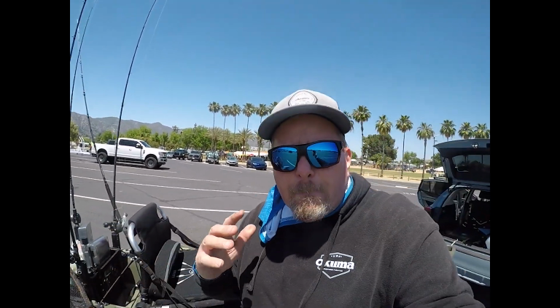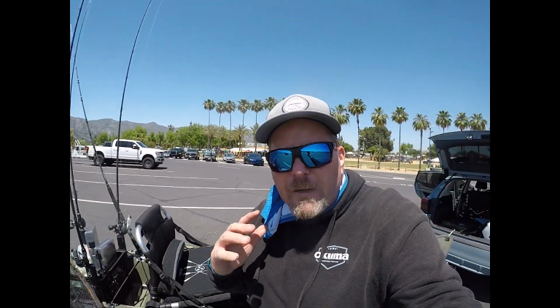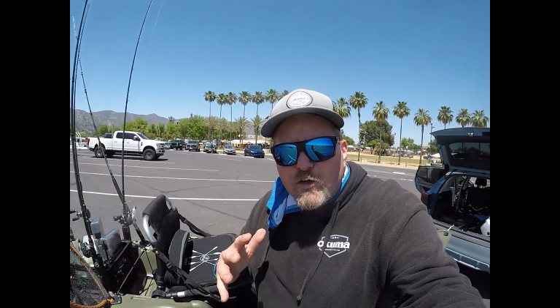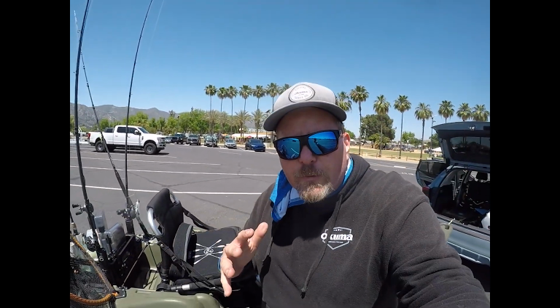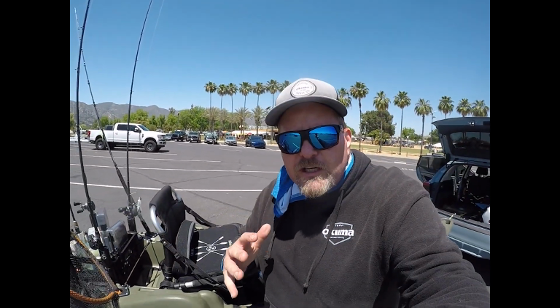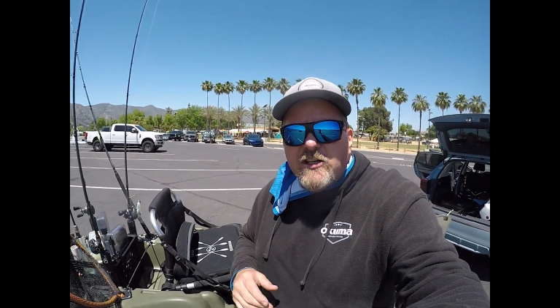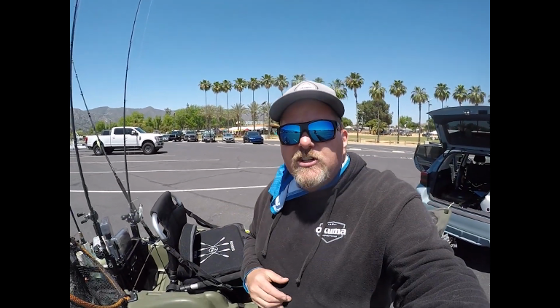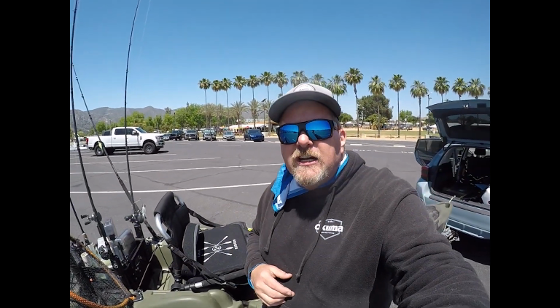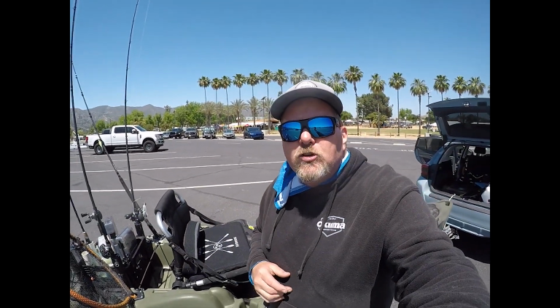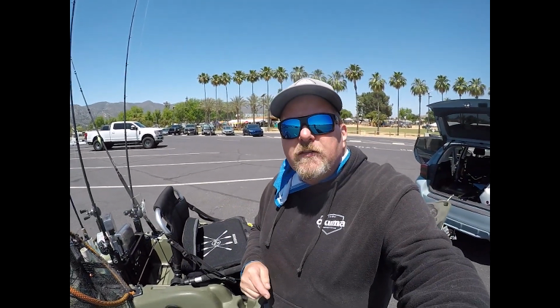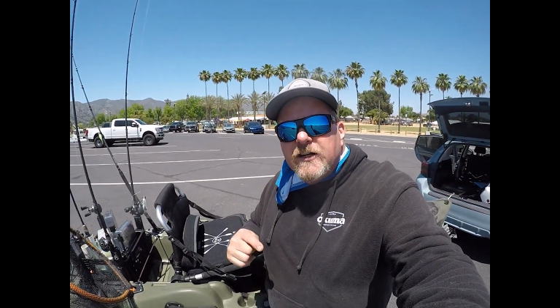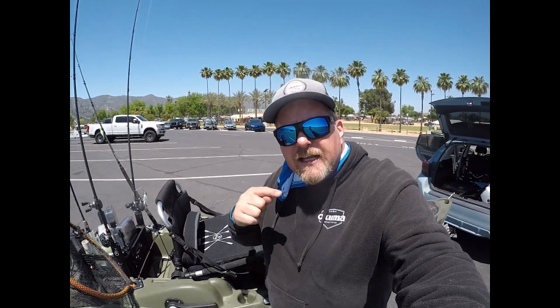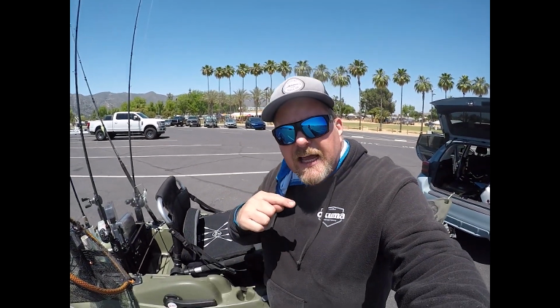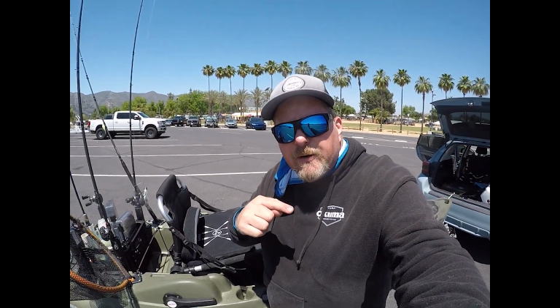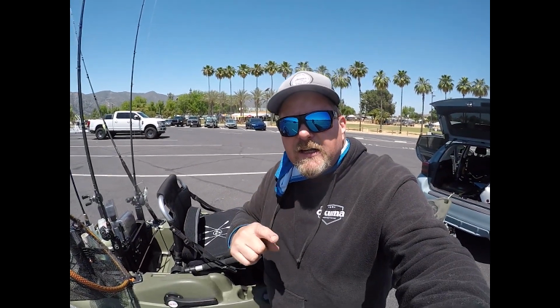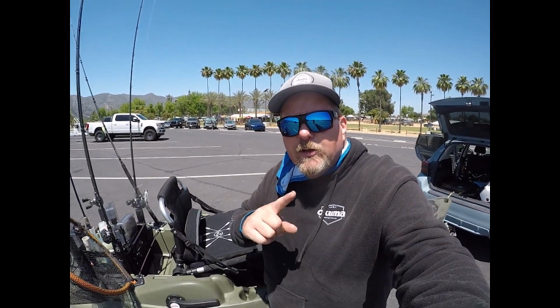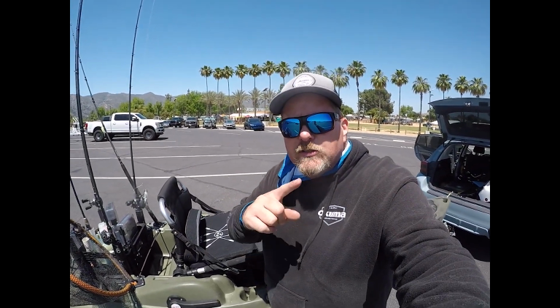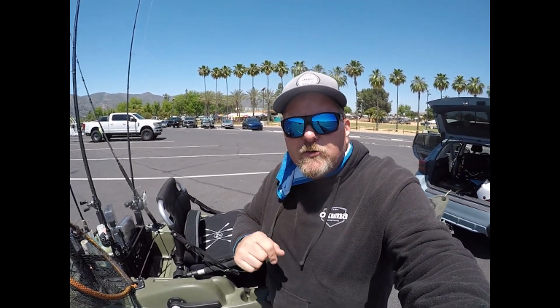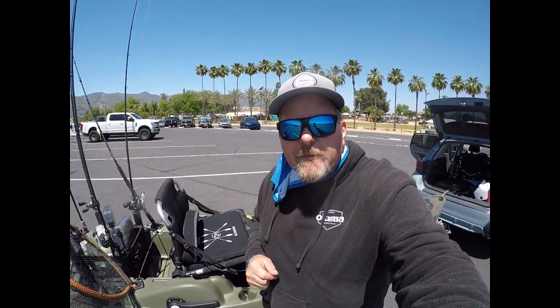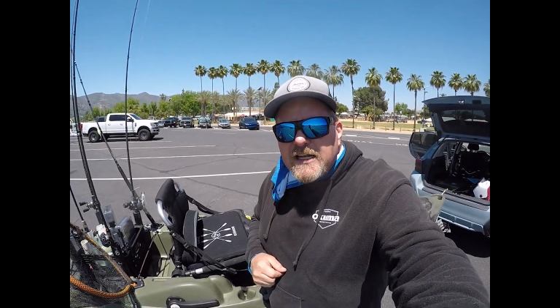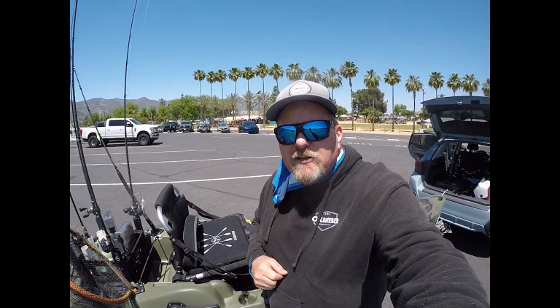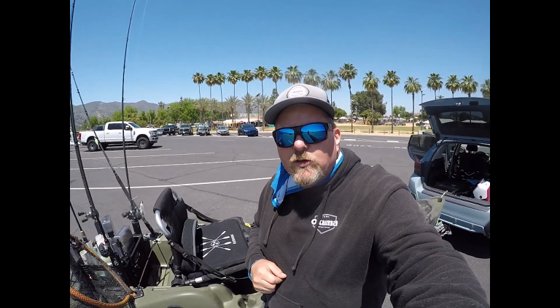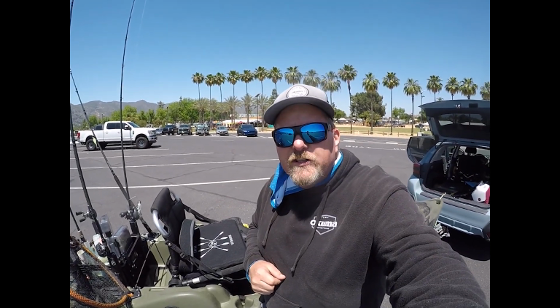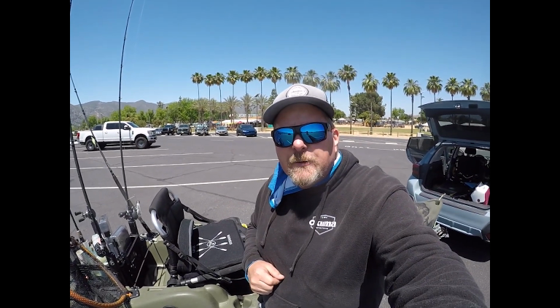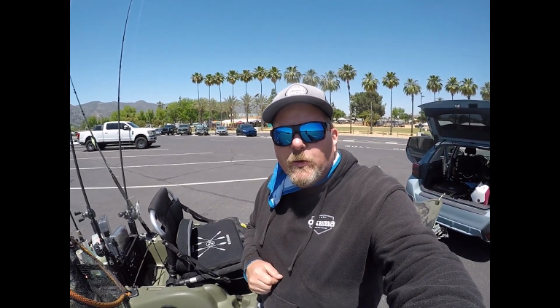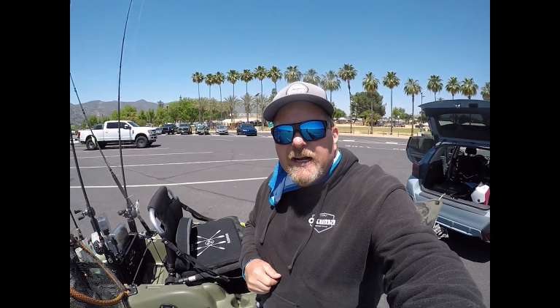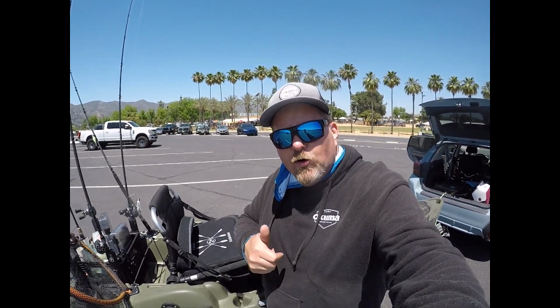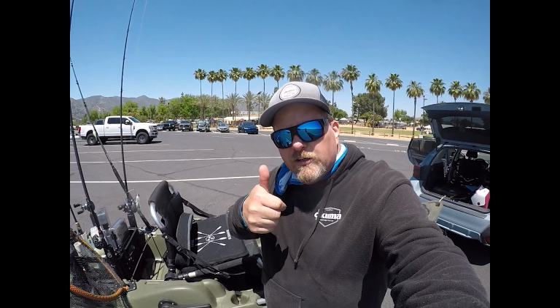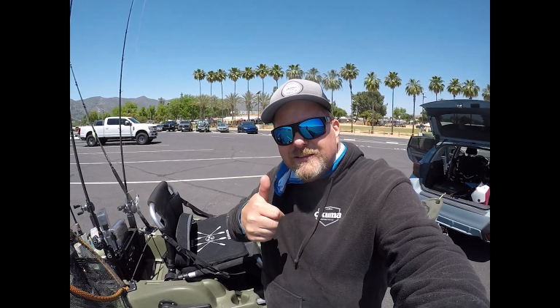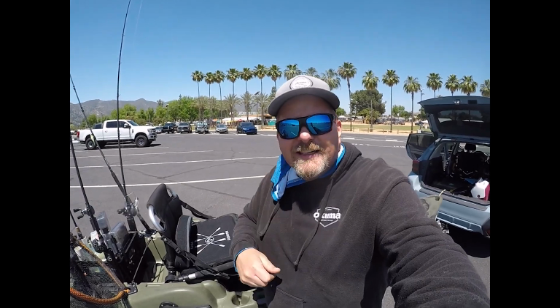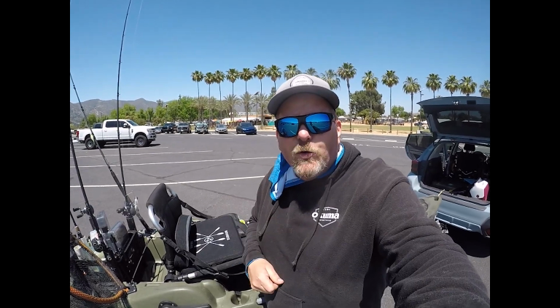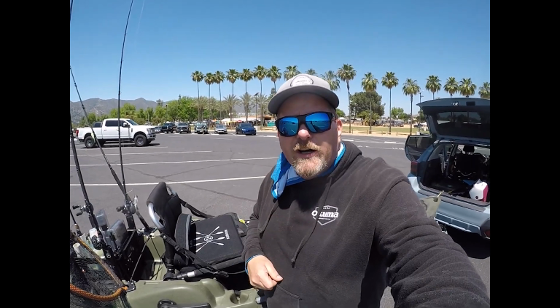I do appreciate y'all checking in. Do me a favor, hit that like button down below and subscribe to Davey's World Fishing up in the right-hand corner. See you on the water.